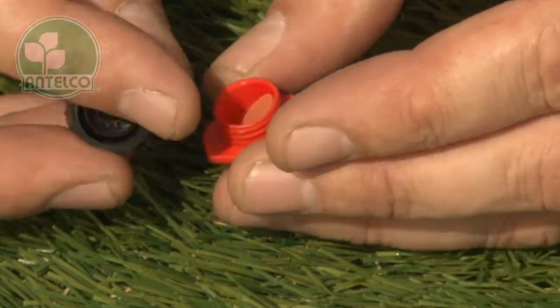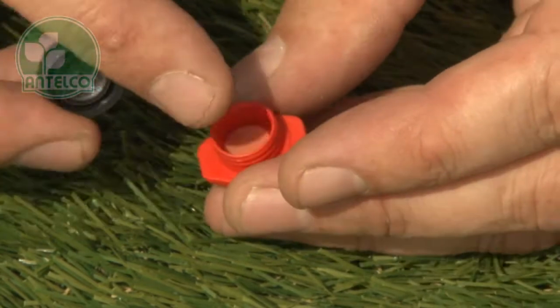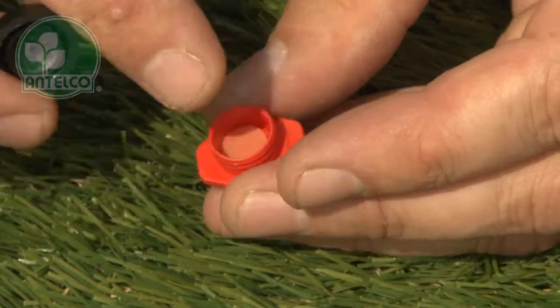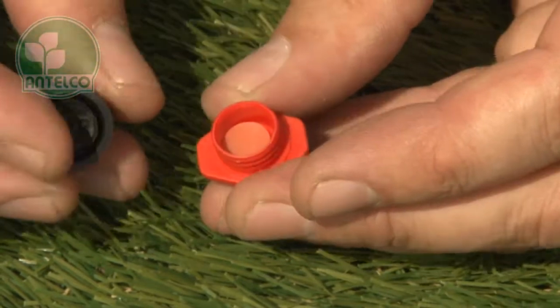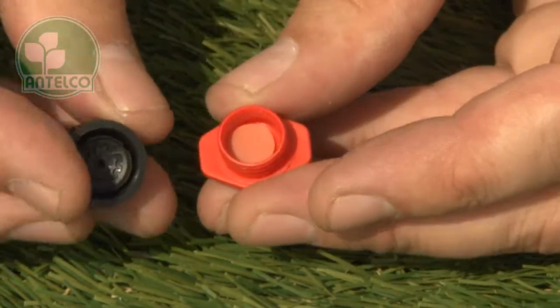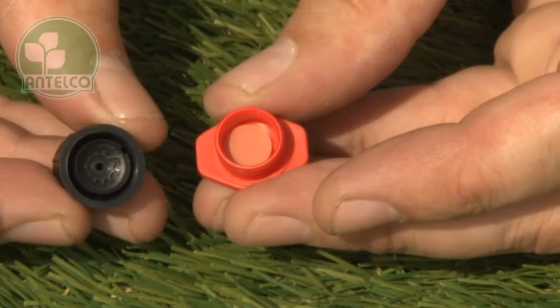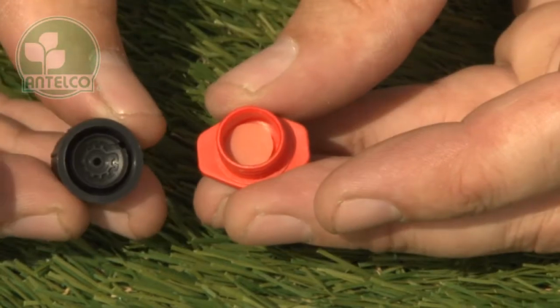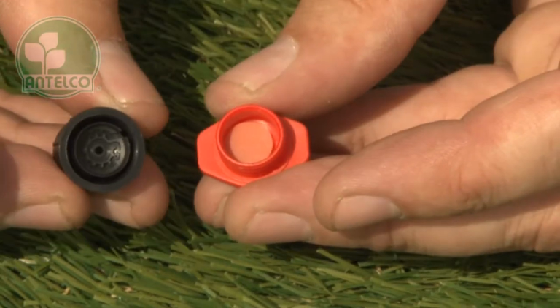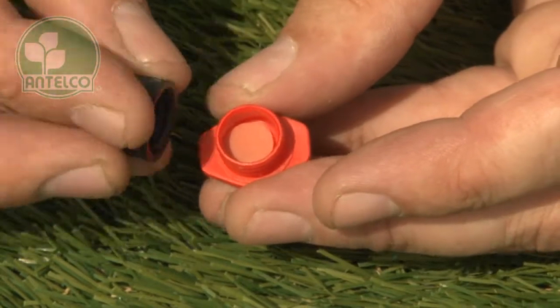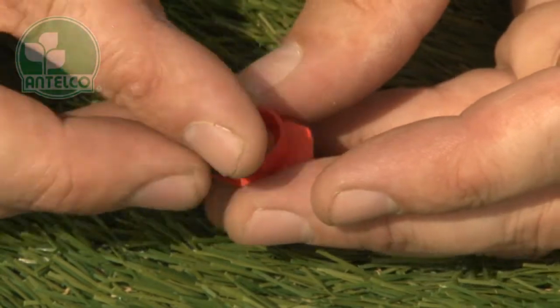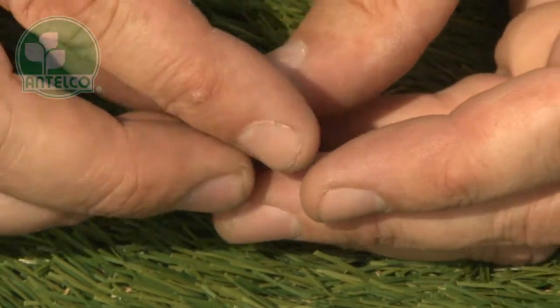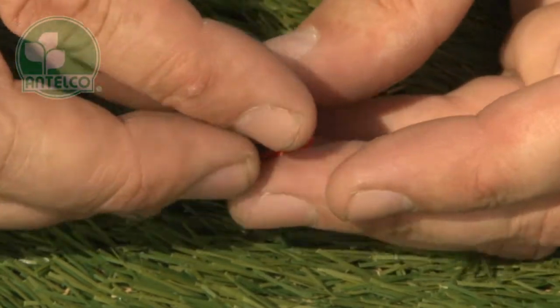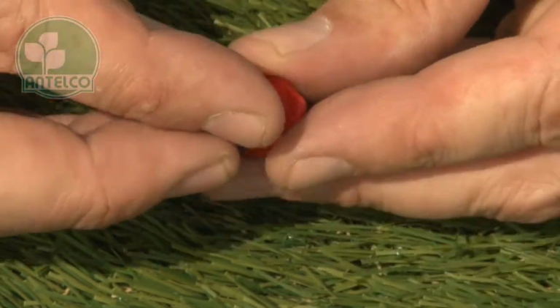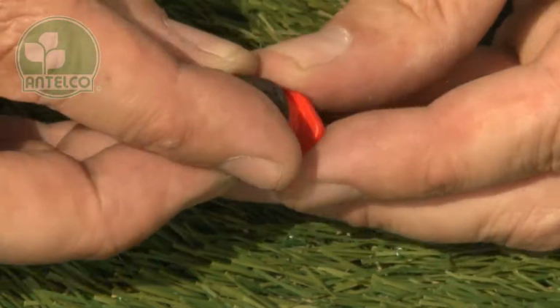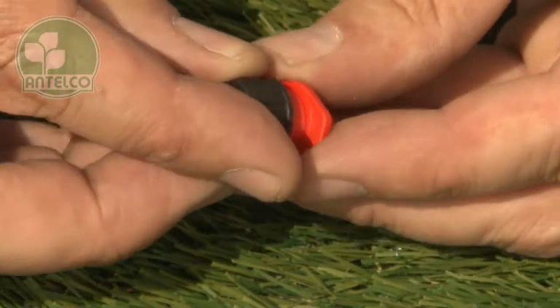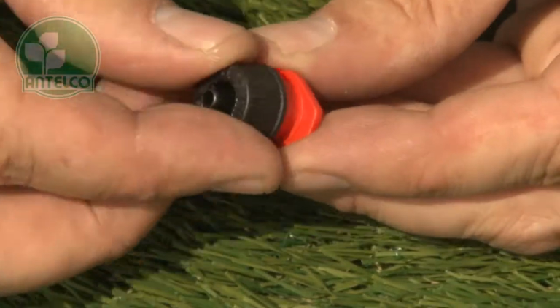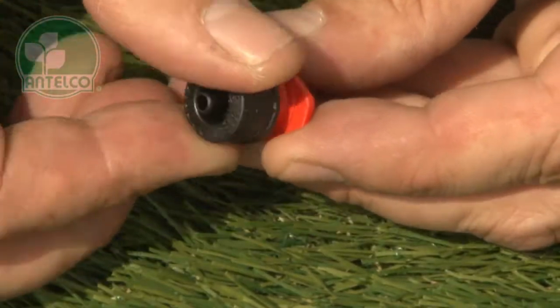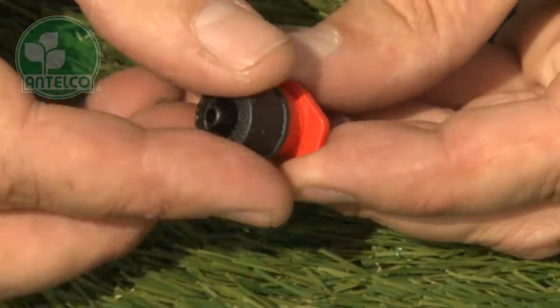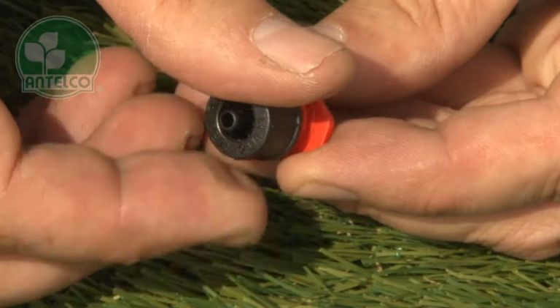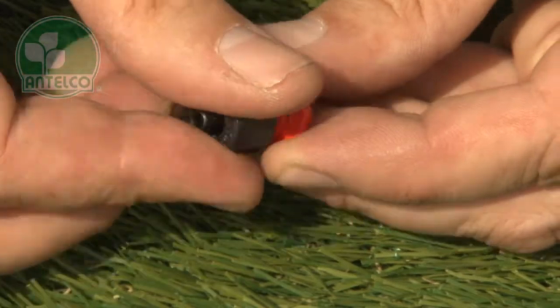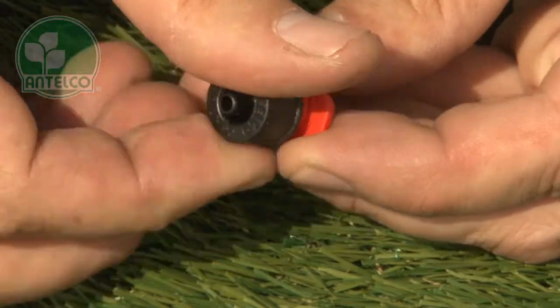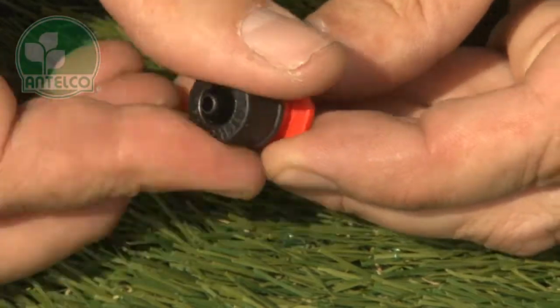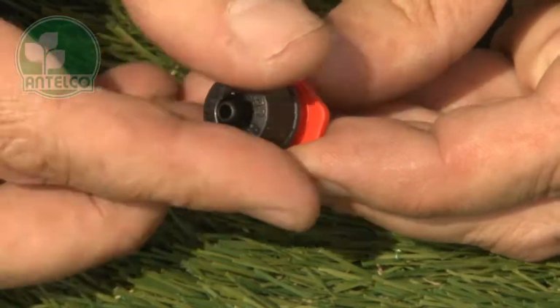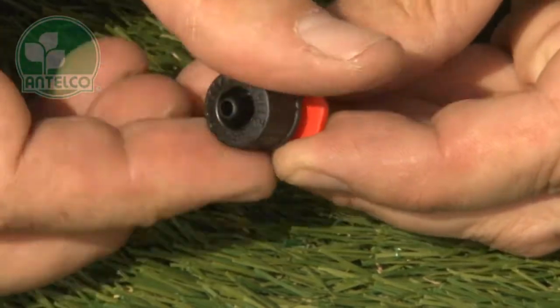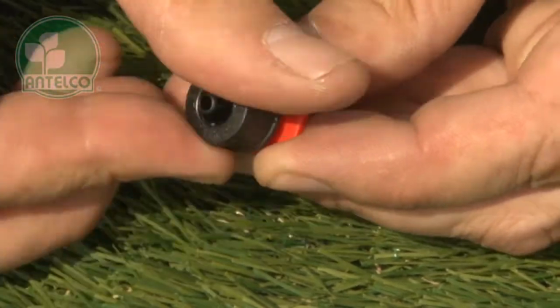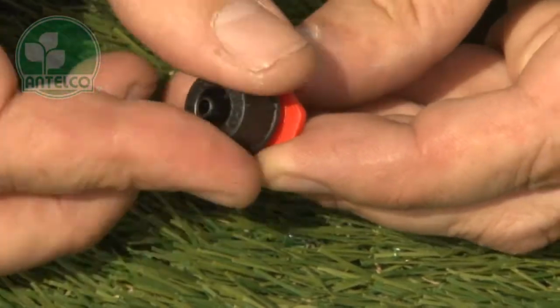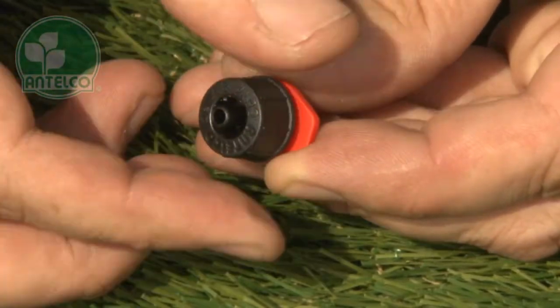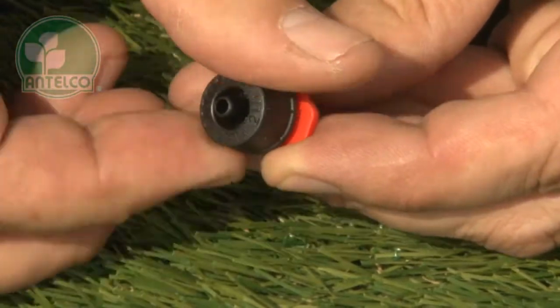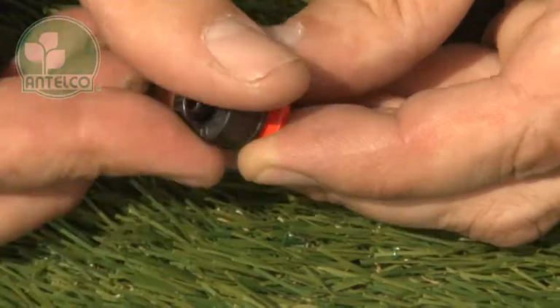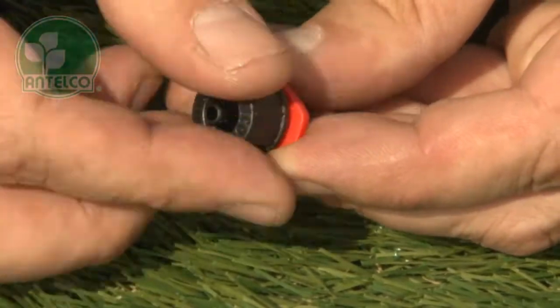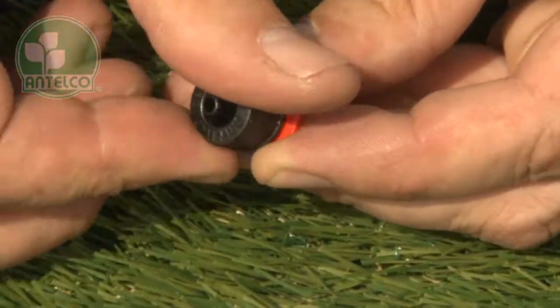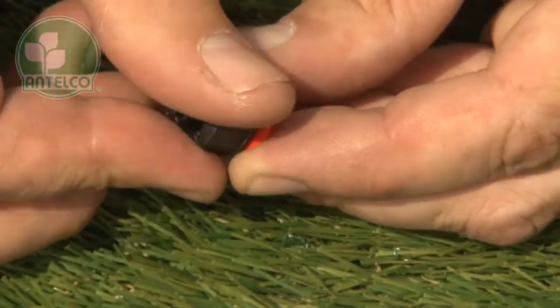When reassembling, make sure the diaphragm is in place and ensure the cap is screwed on tightly to maintain pre-set flow rates.